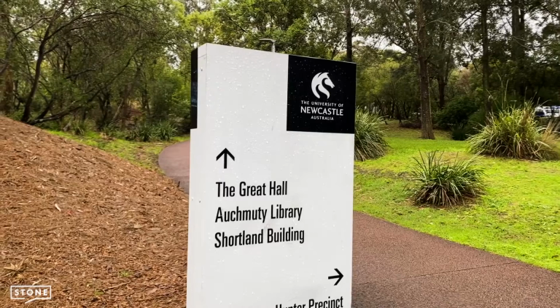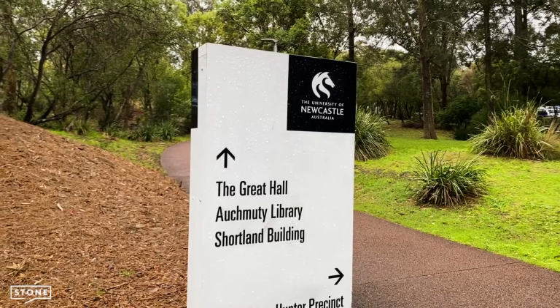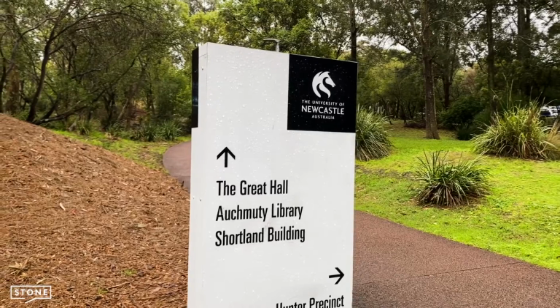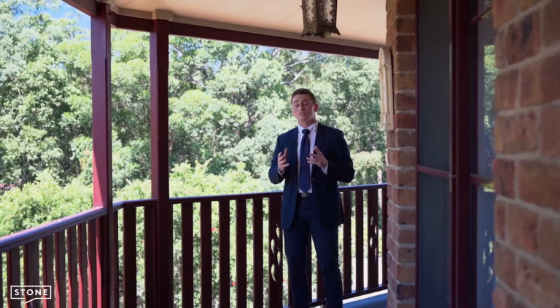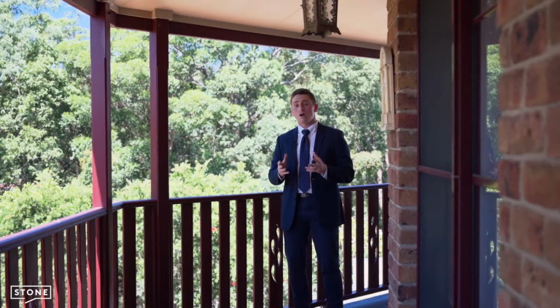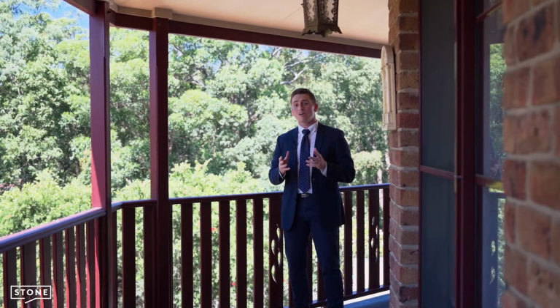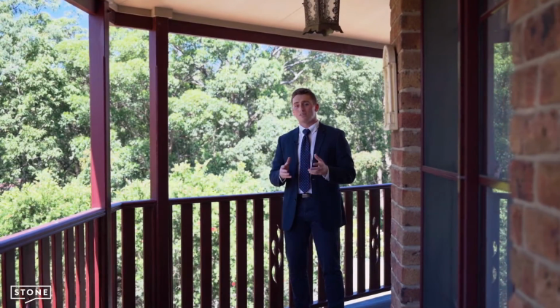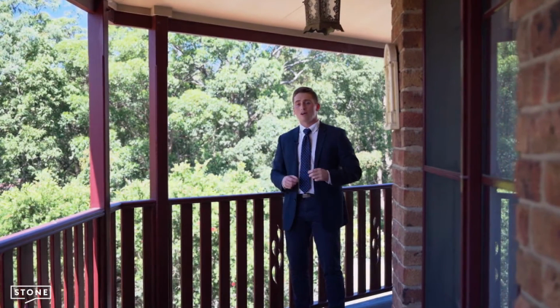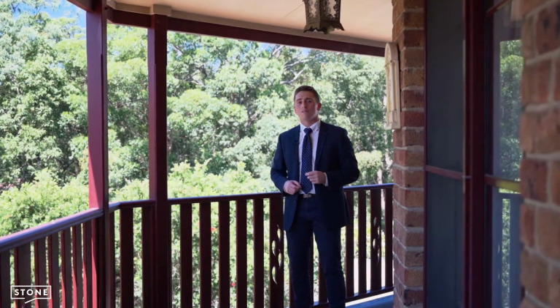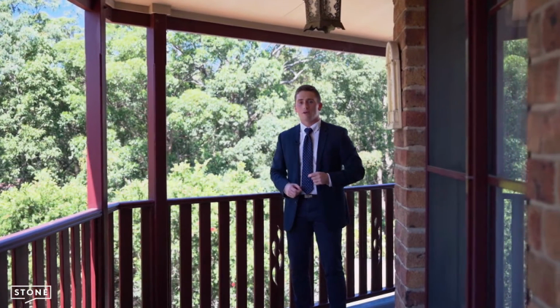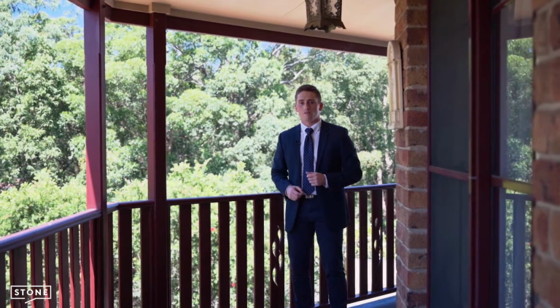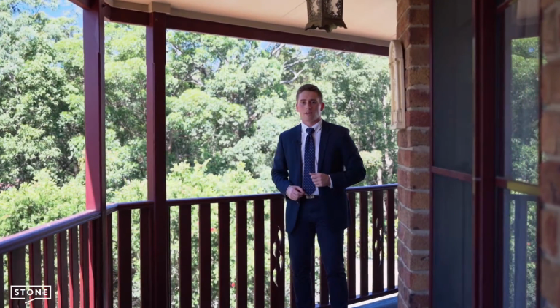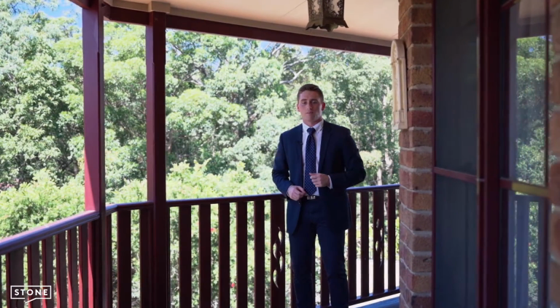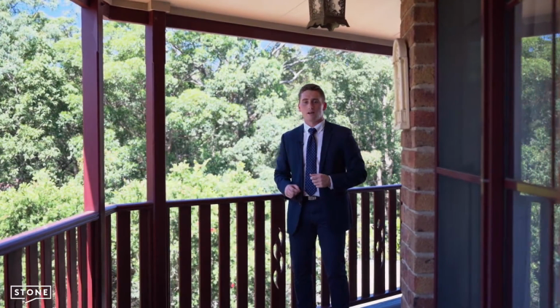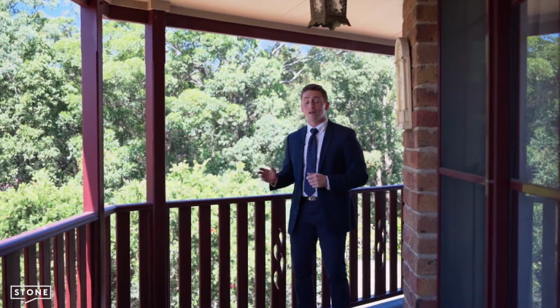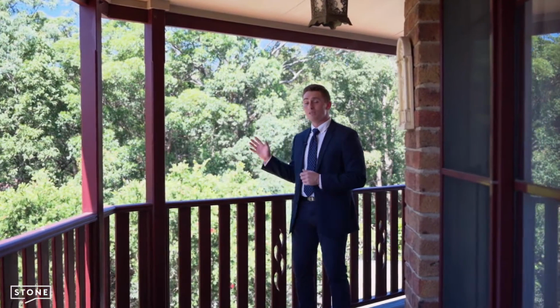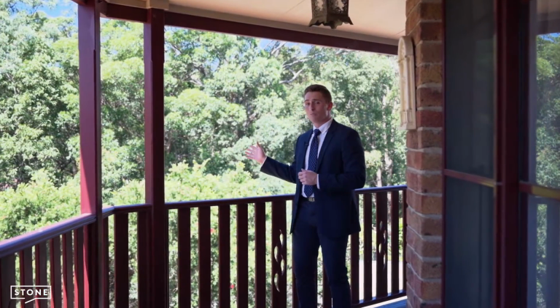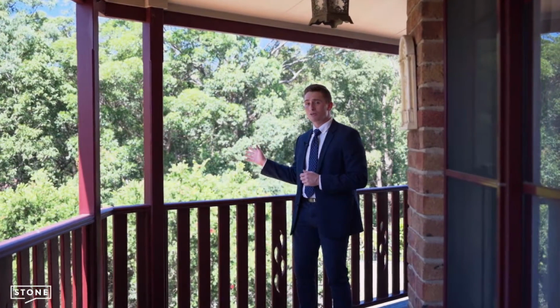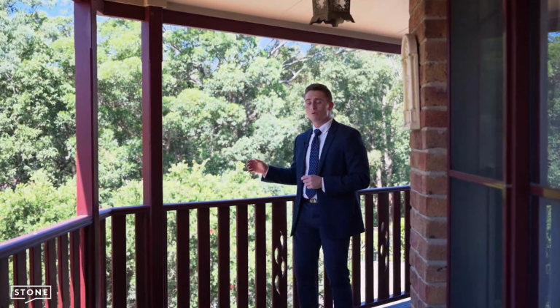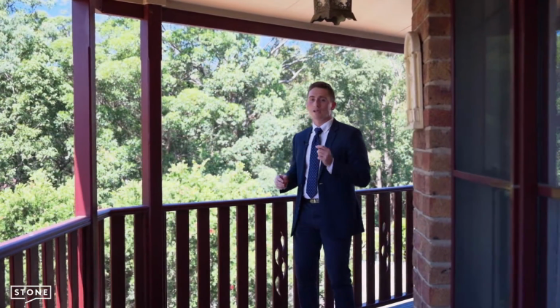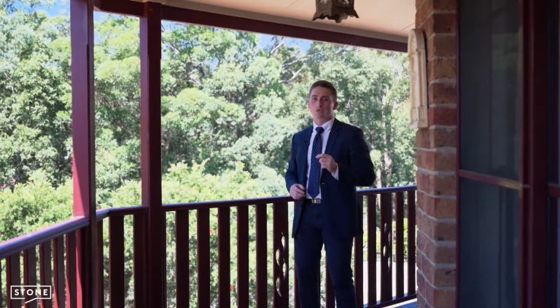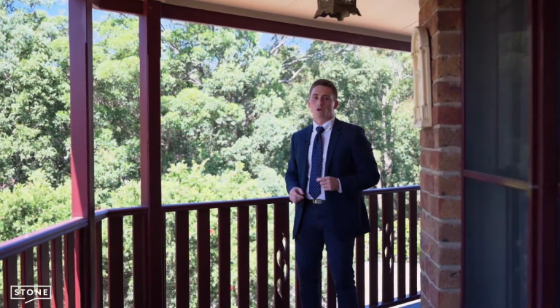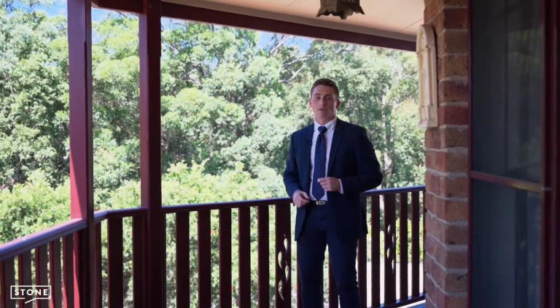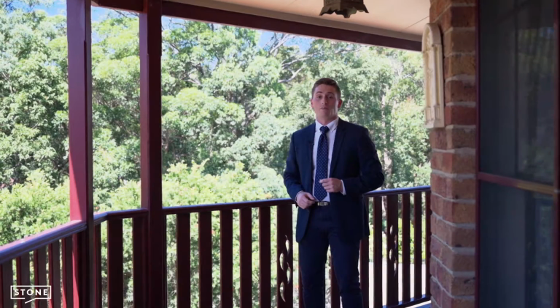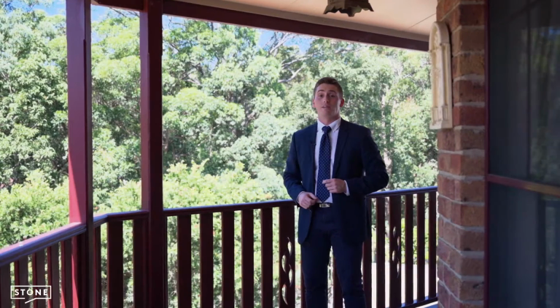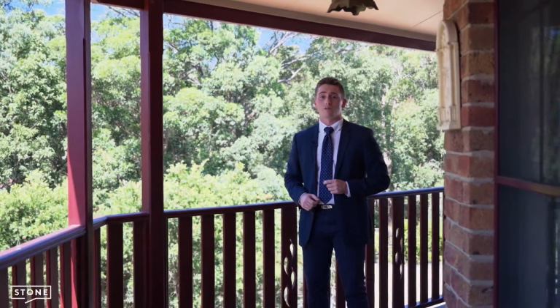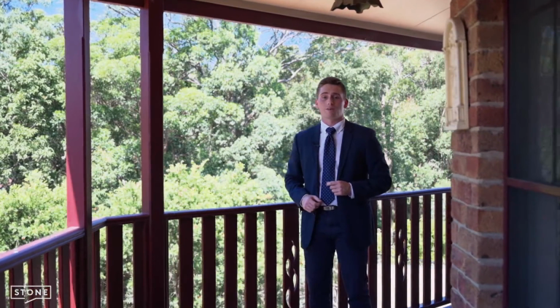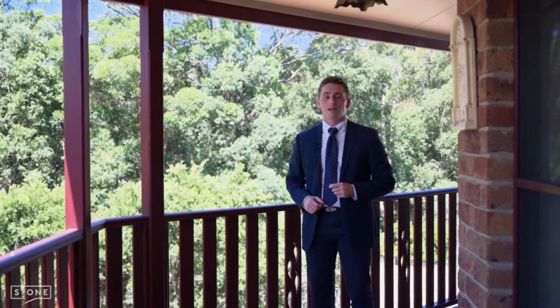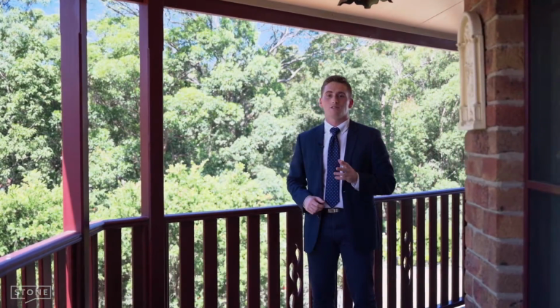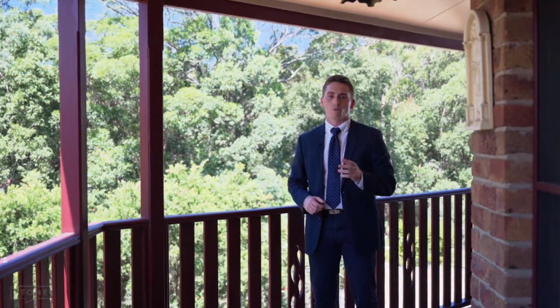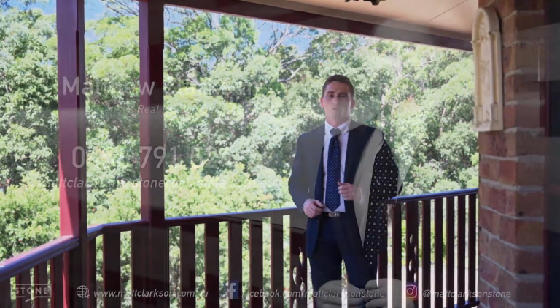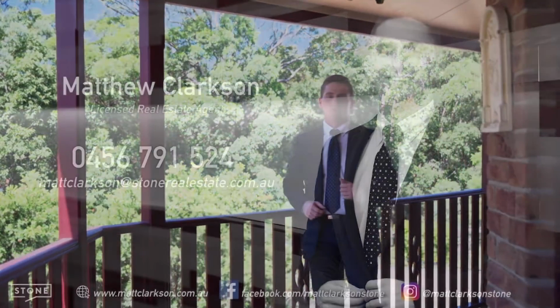Homes of this style and size very rarely hit the market and with this backdrop it's sure to go quickly. Please contact me today to book your appointment.